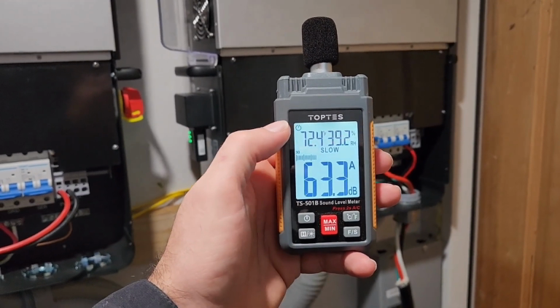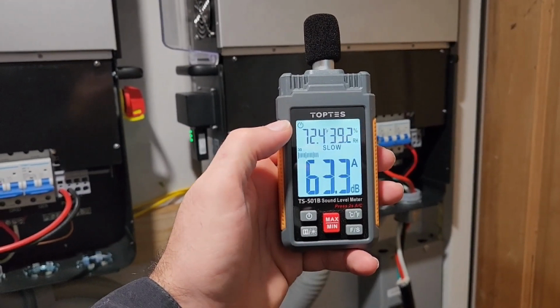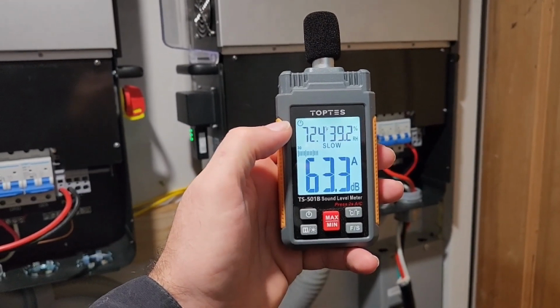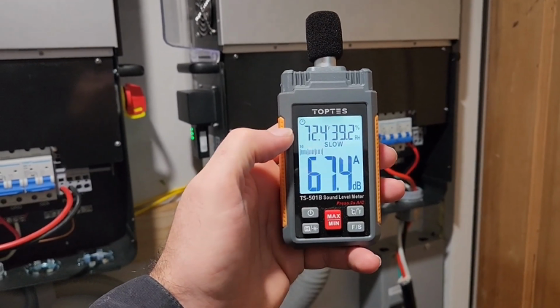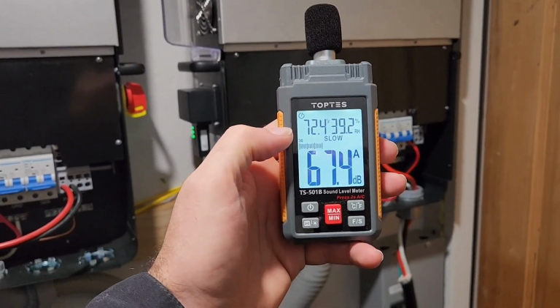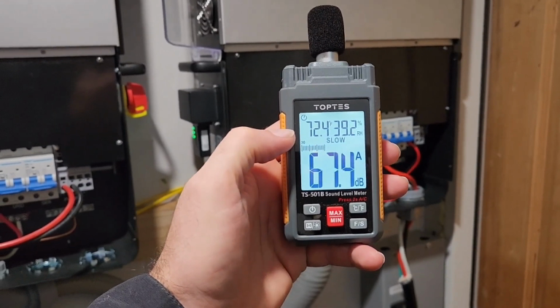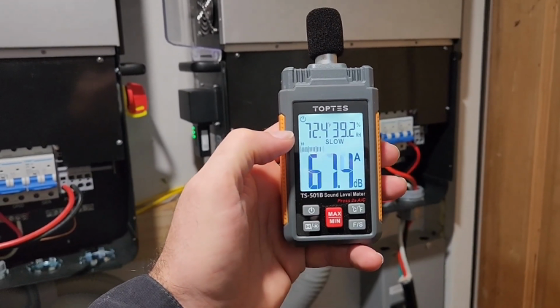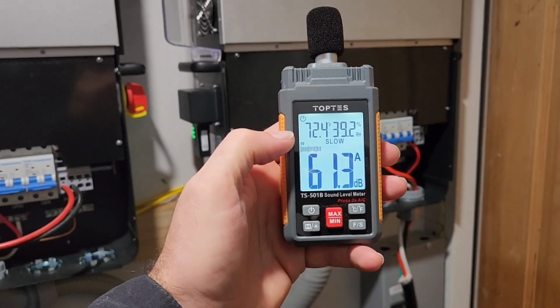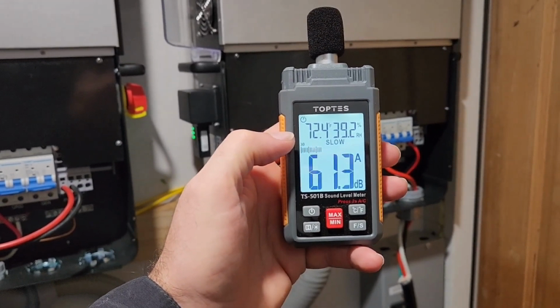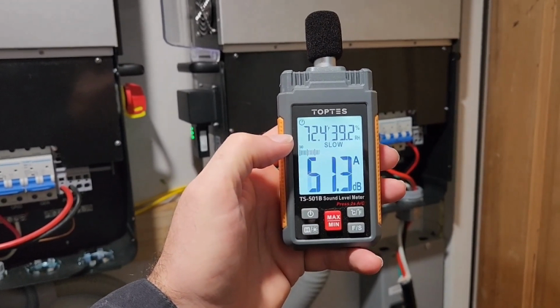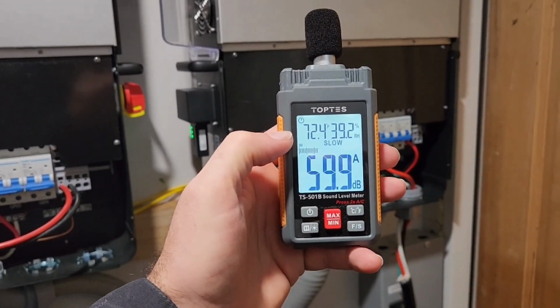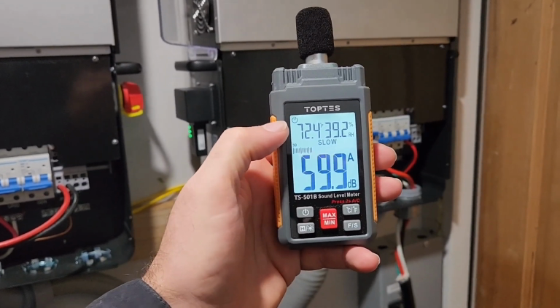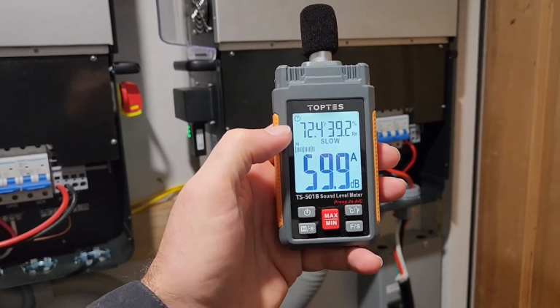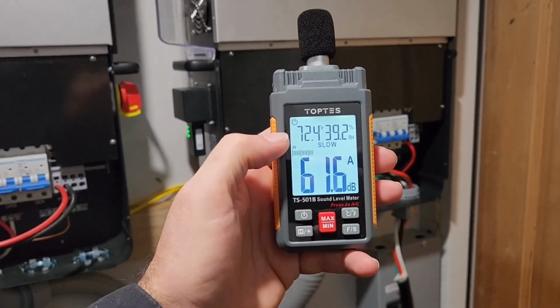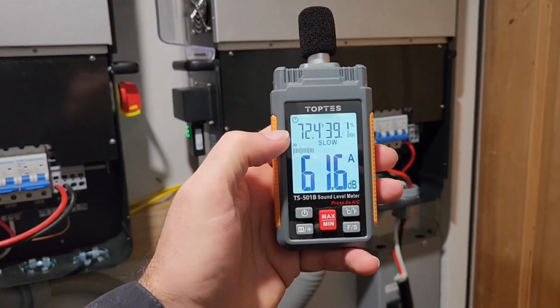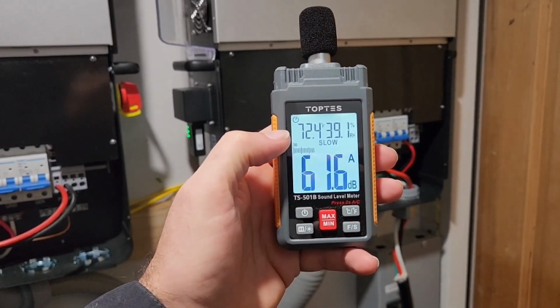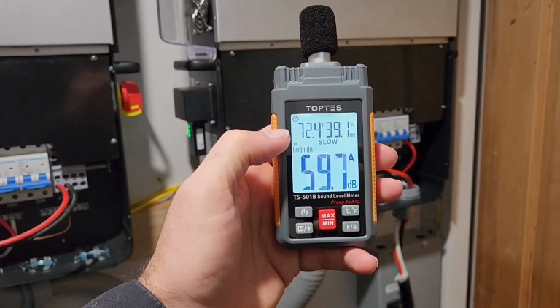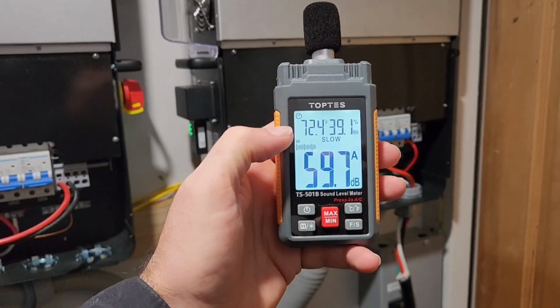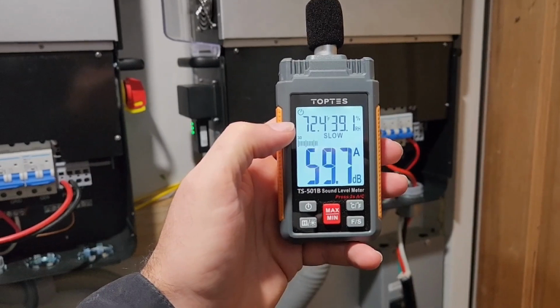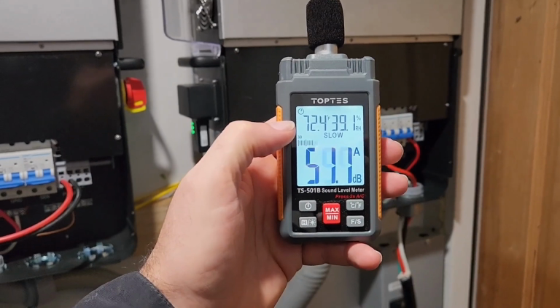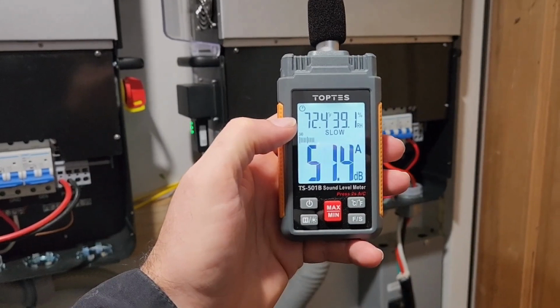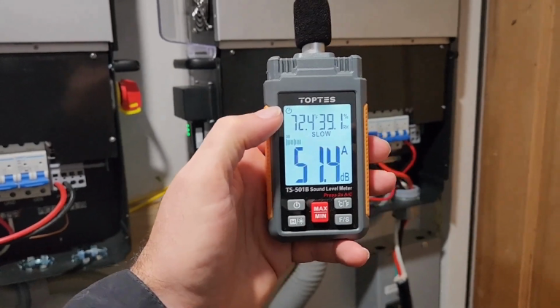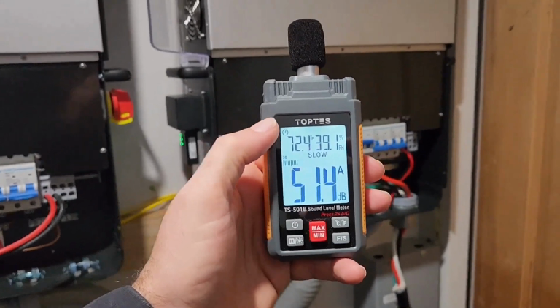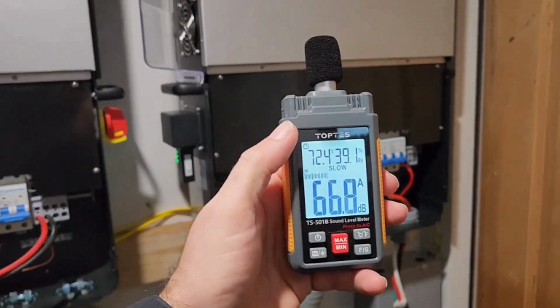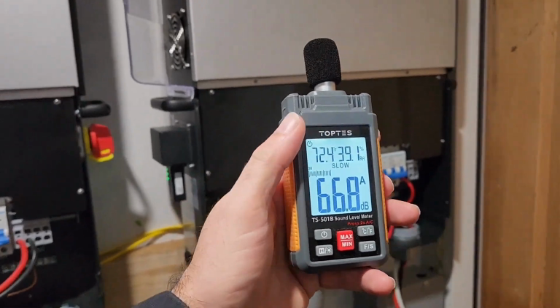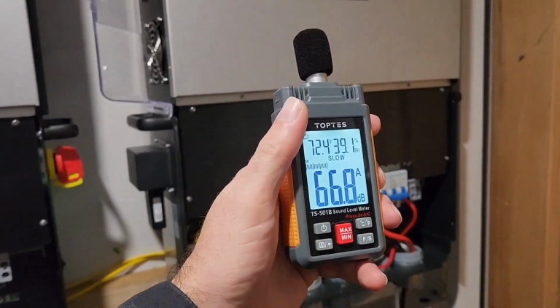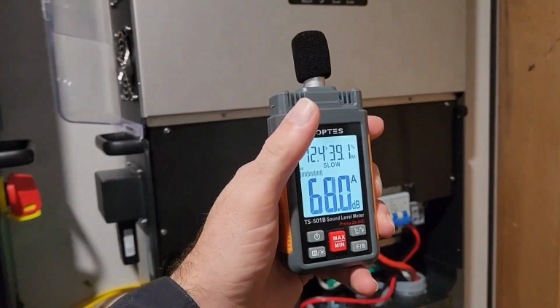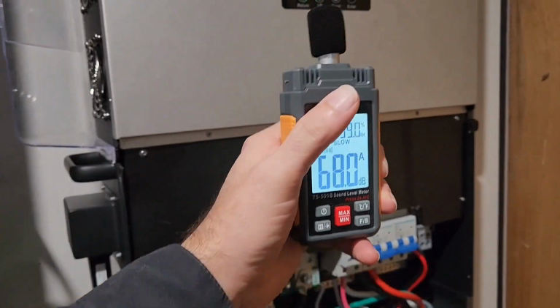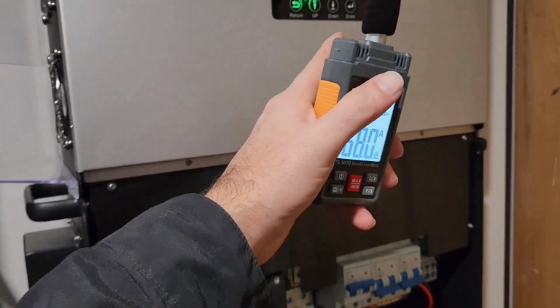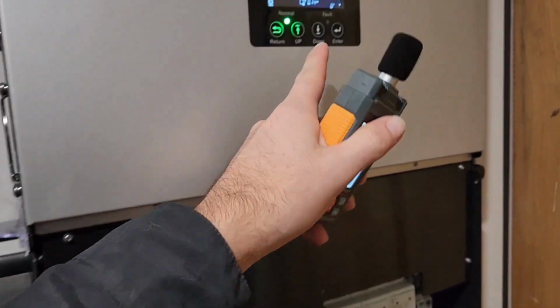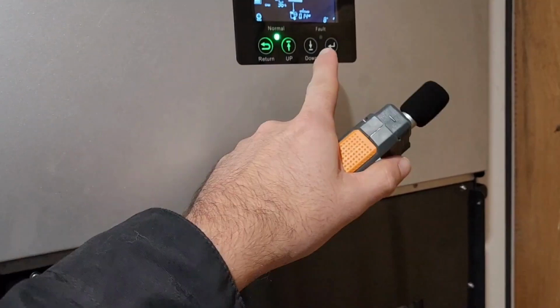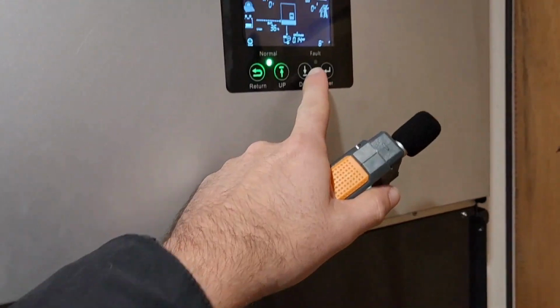It's been about 2 minutes and the fans have not turned off. I lowered it down to a 300 watt load — it's been about 2 minutes.